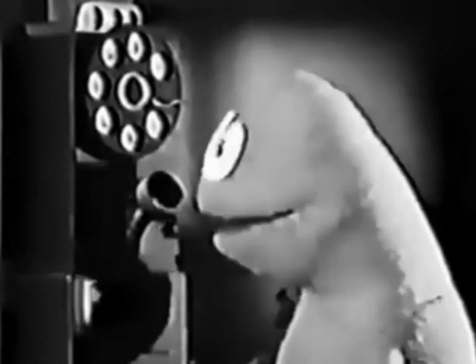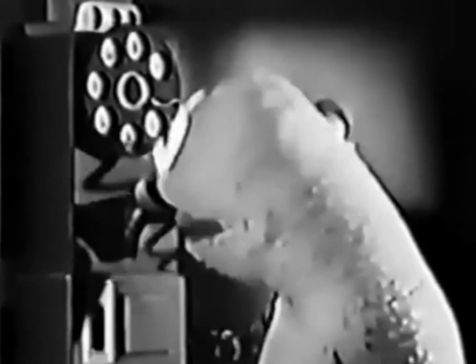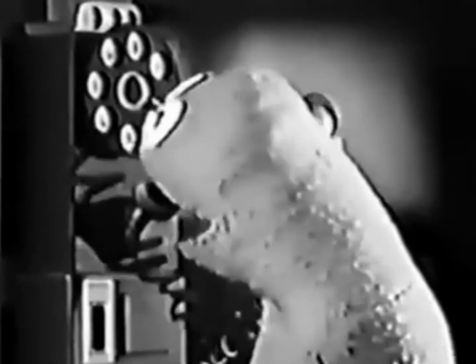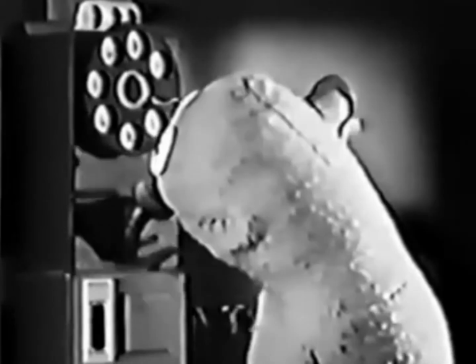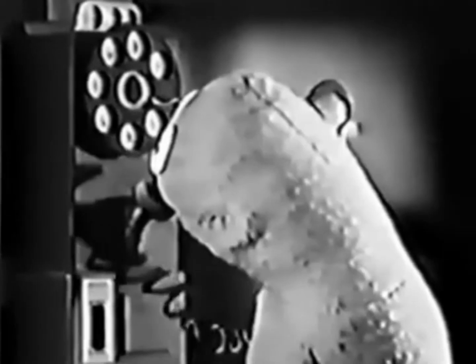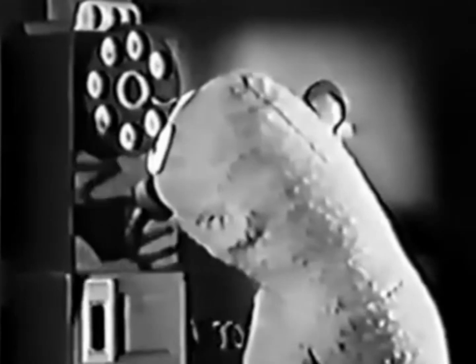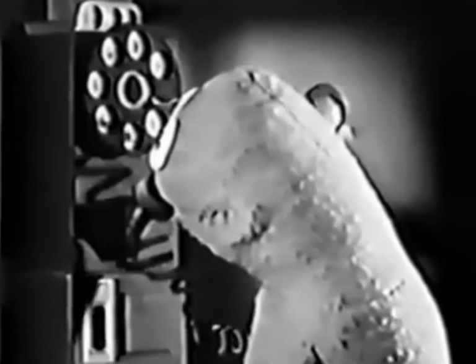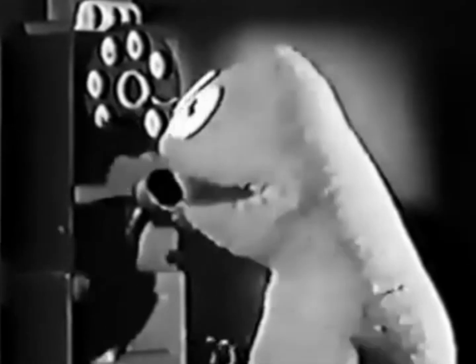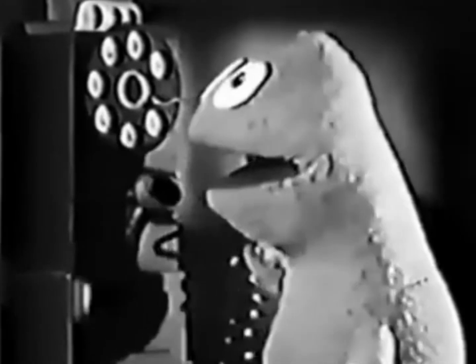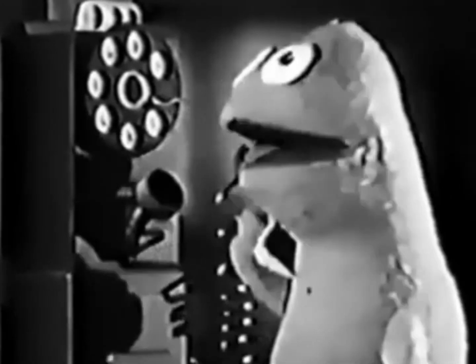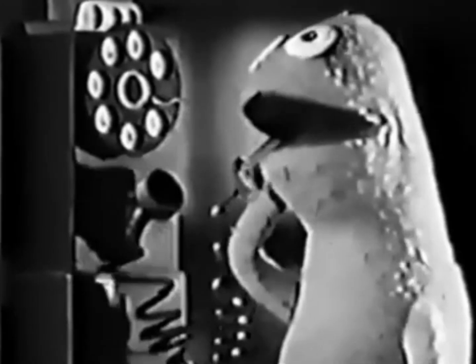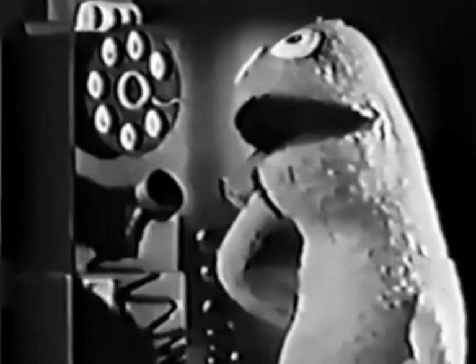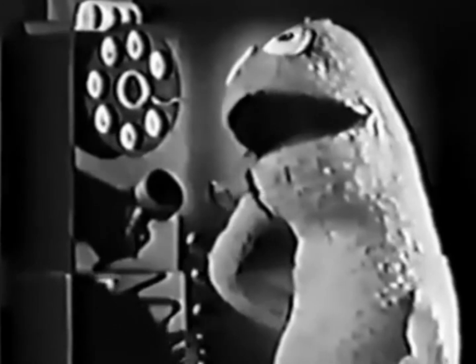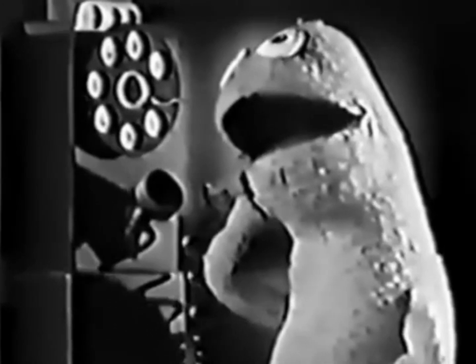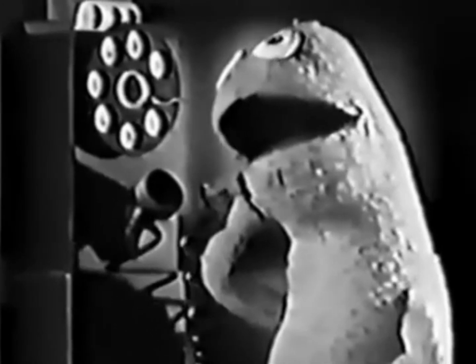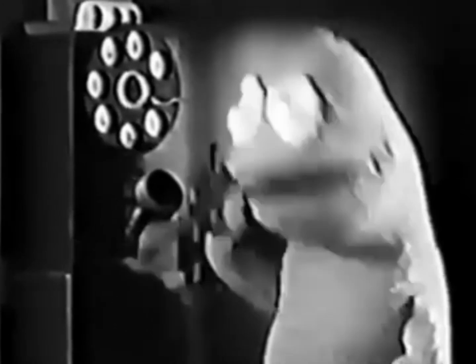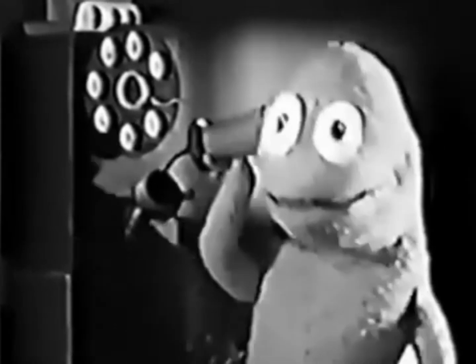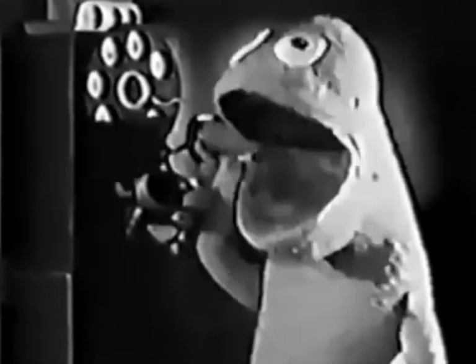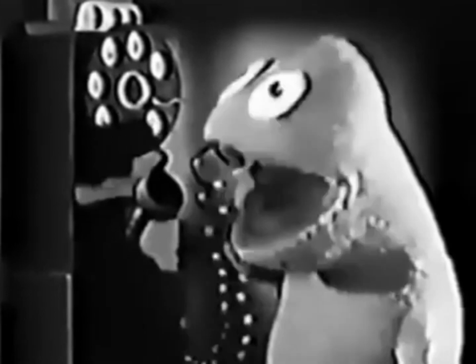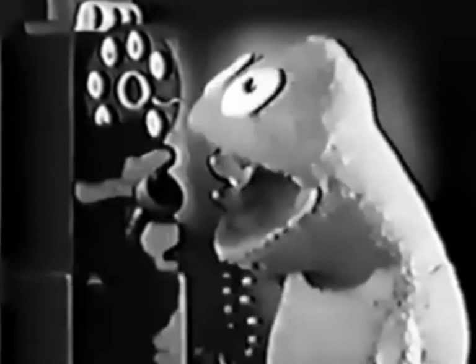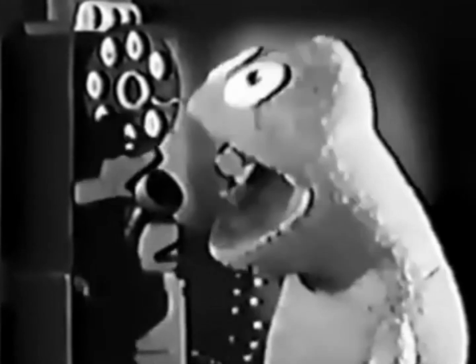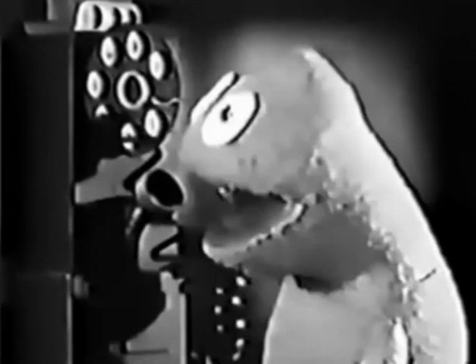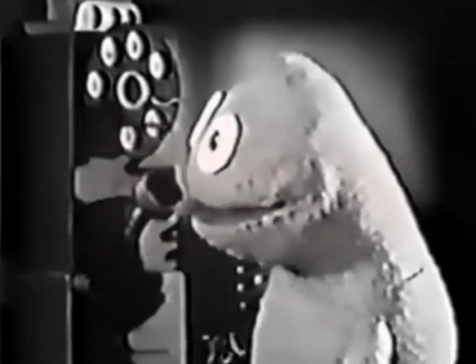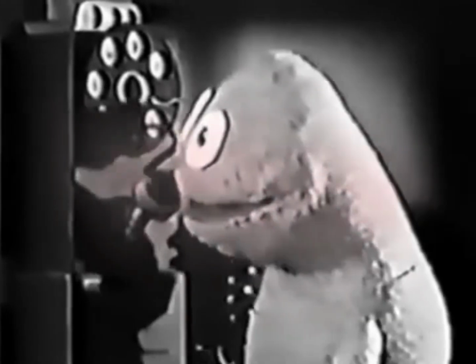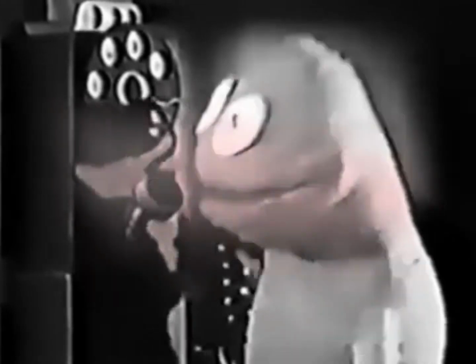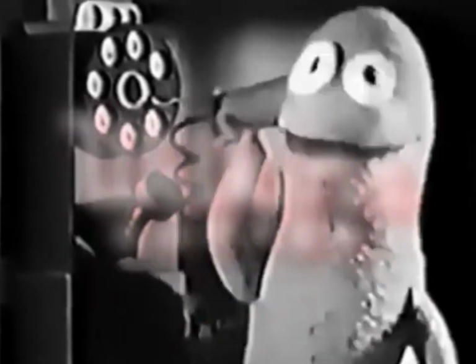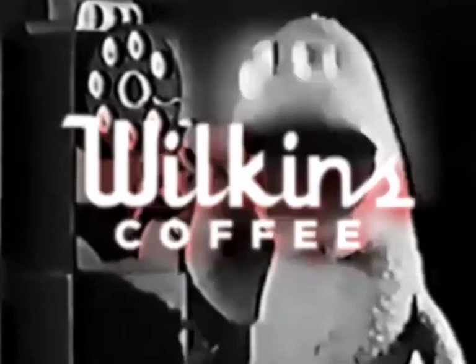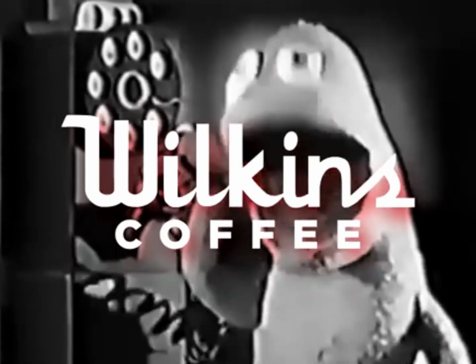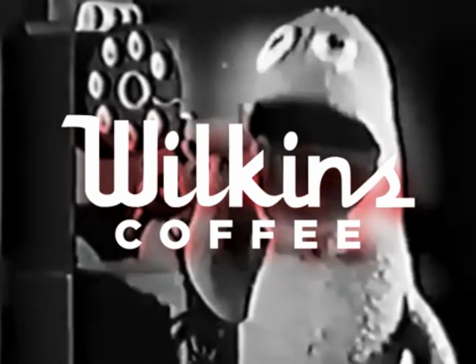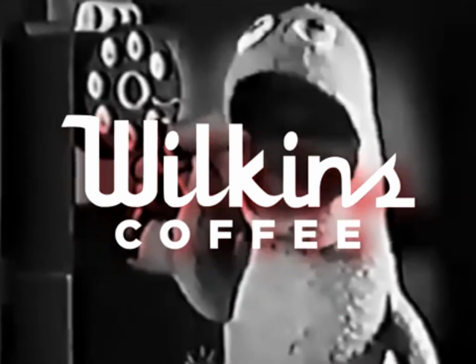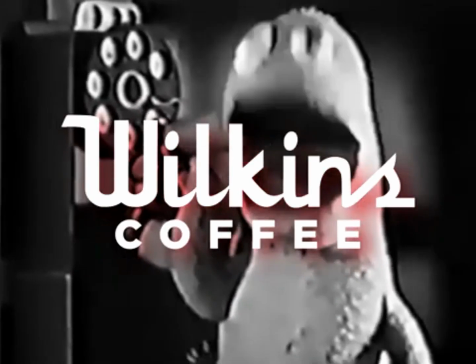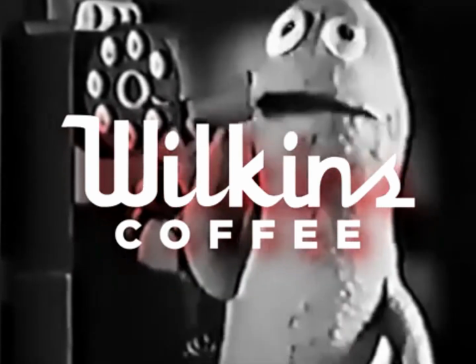Hello? Hi, honey. Why don't you come over for some coffee? Wilkins coffee? Of course. This girl has taste.